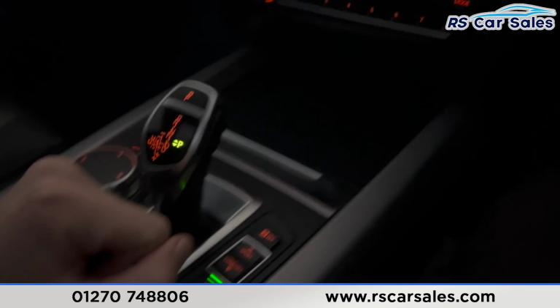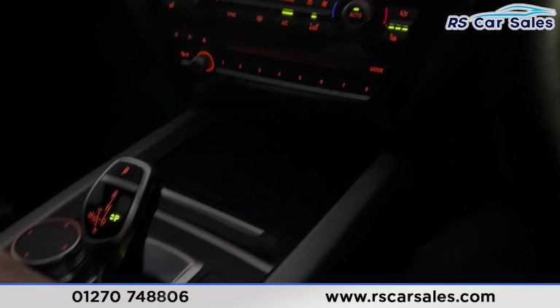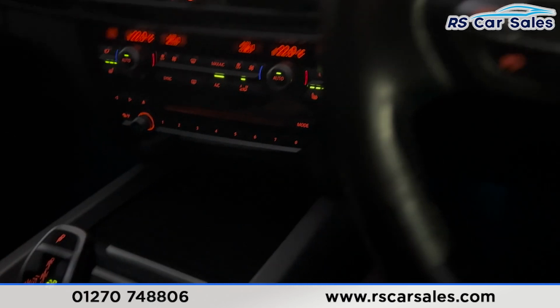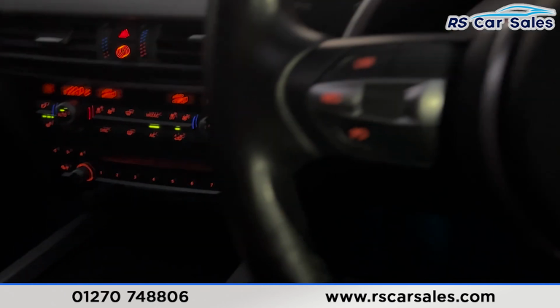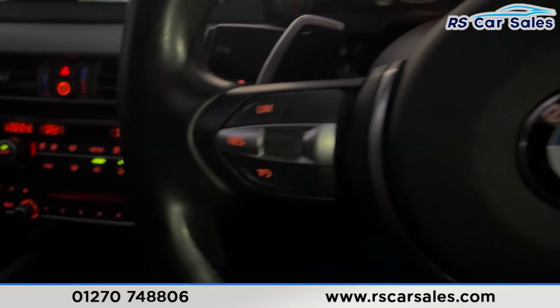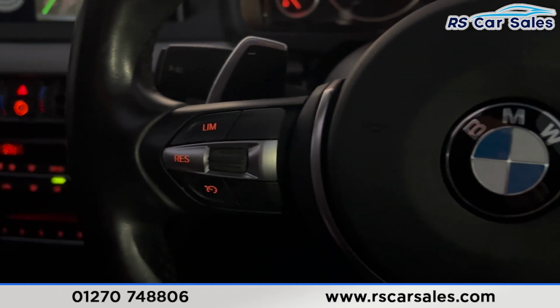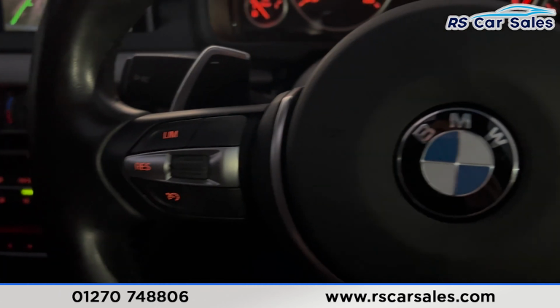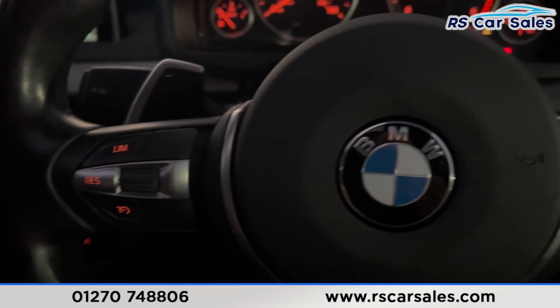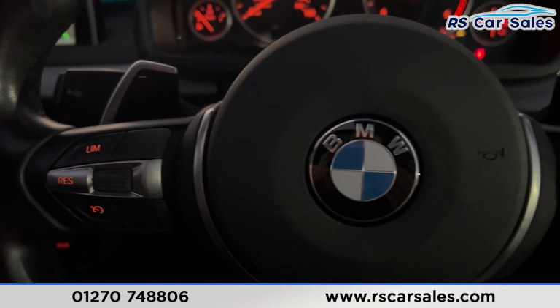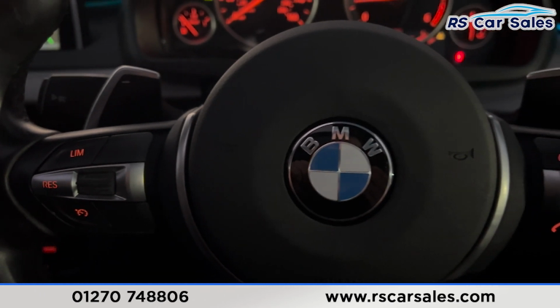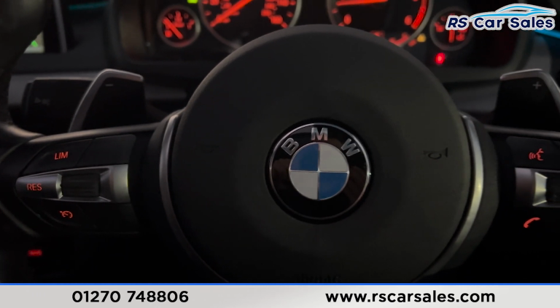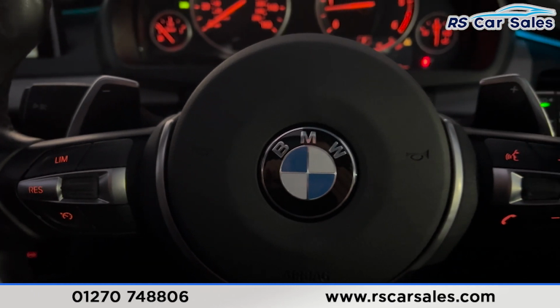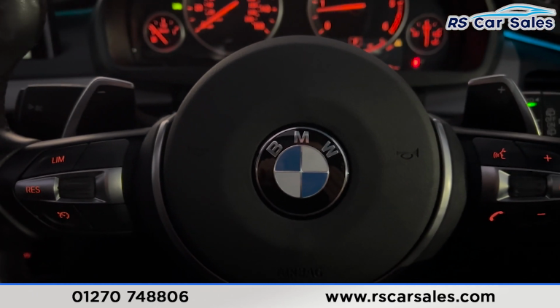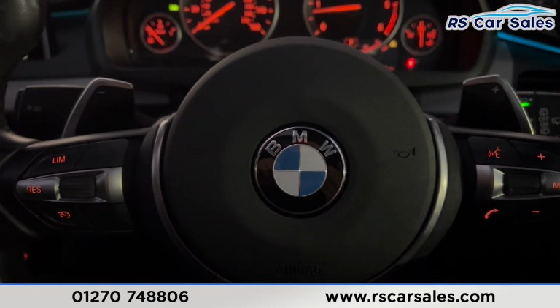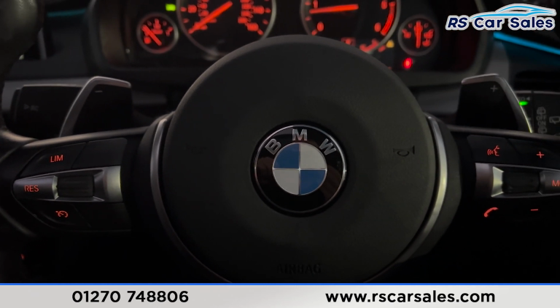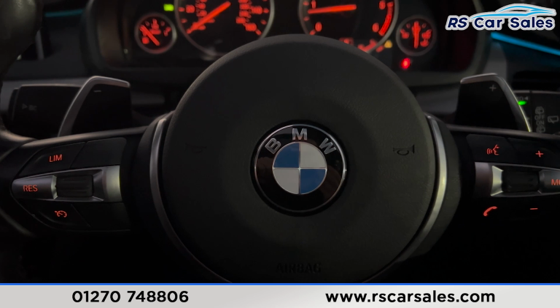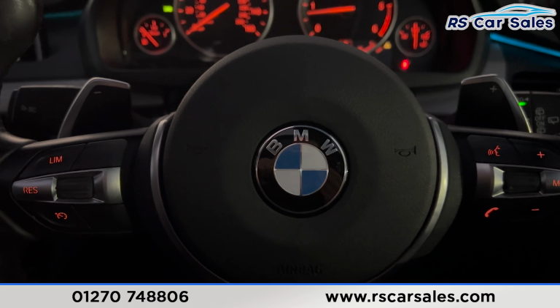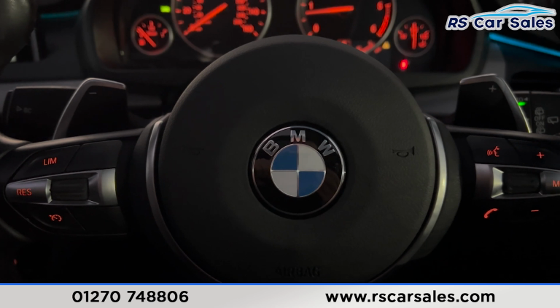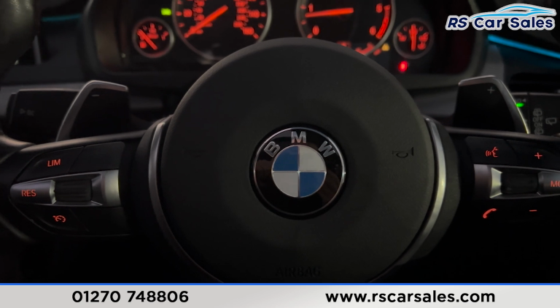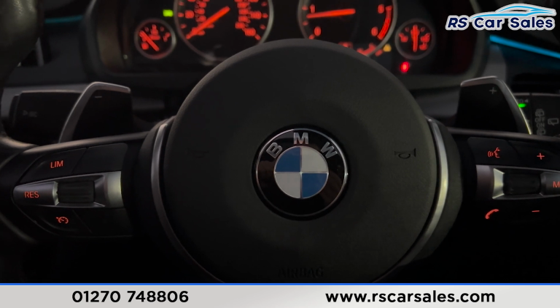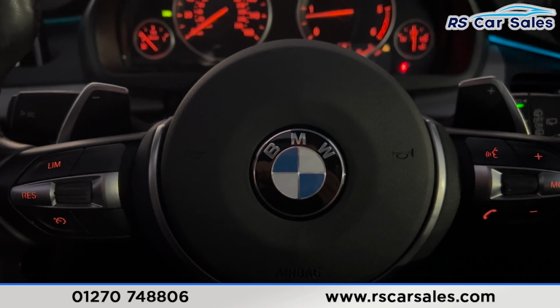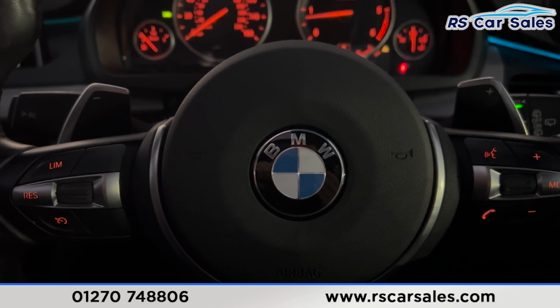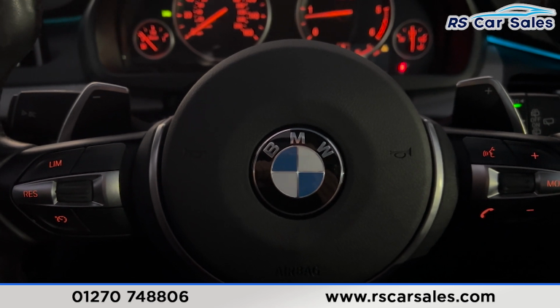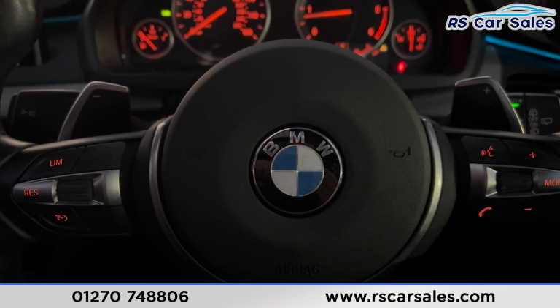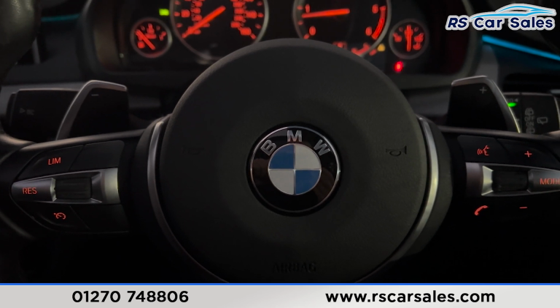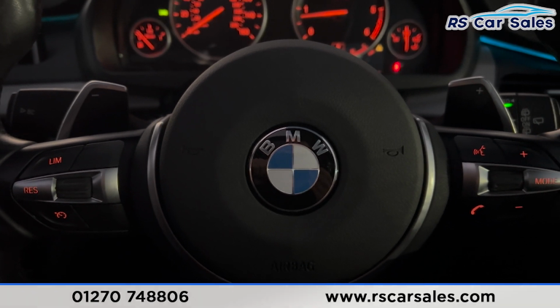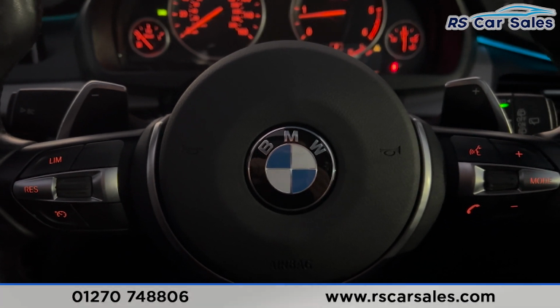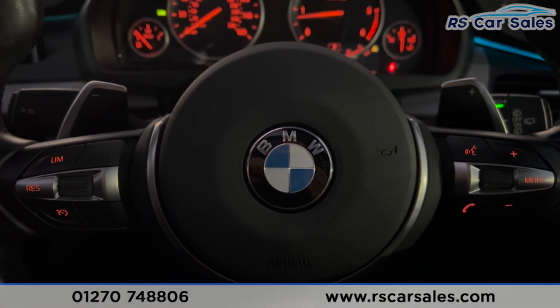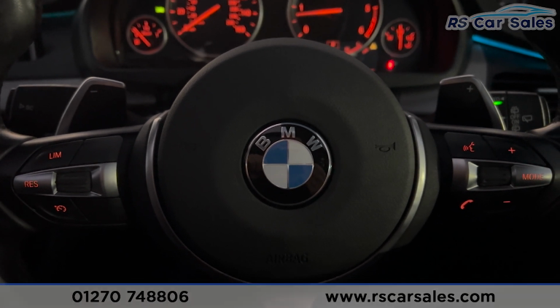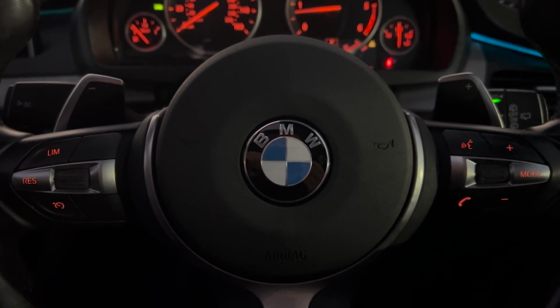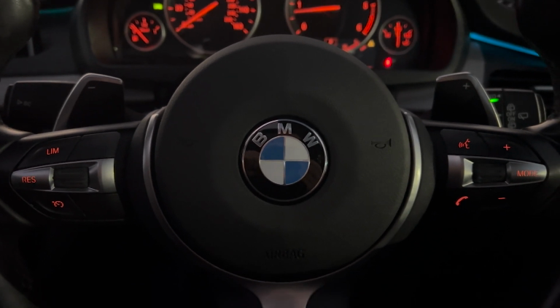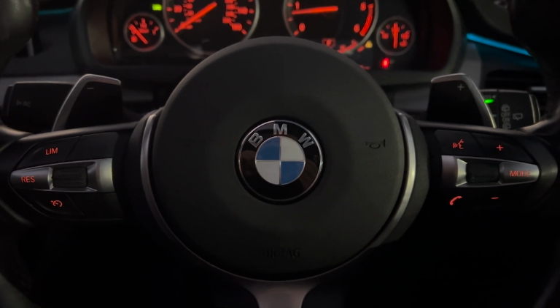That's all I'm showing you today. If you'd like to find out more, please get in contact or check out the website. This vehicle is available with next day delivery. Thank you for watching.